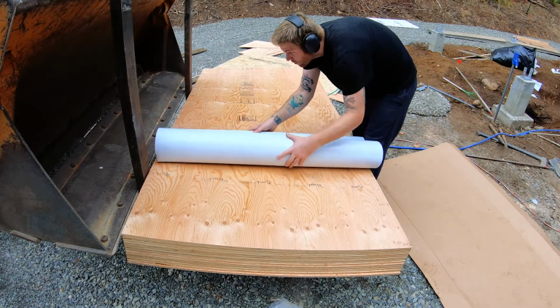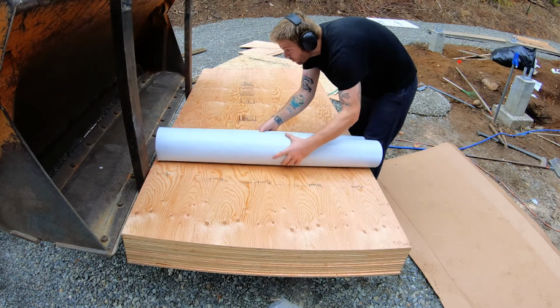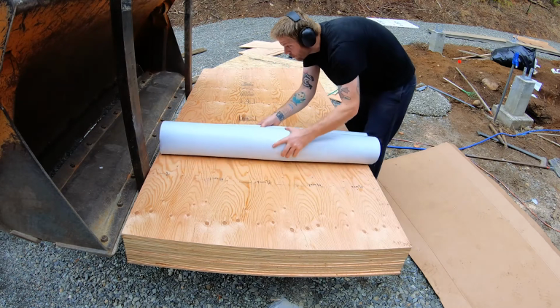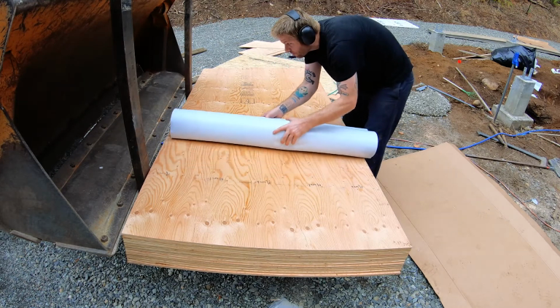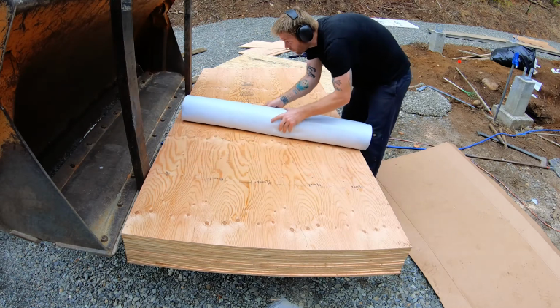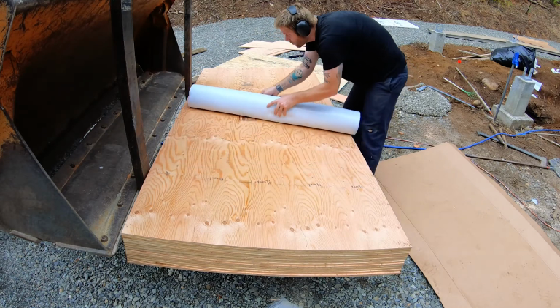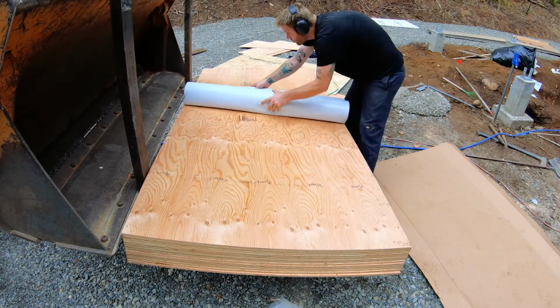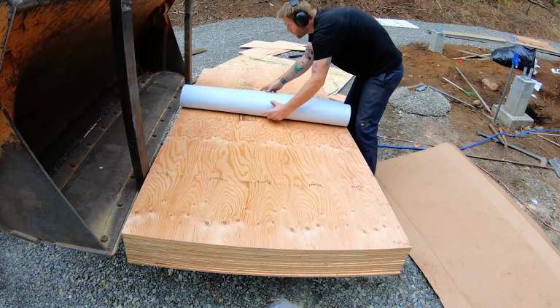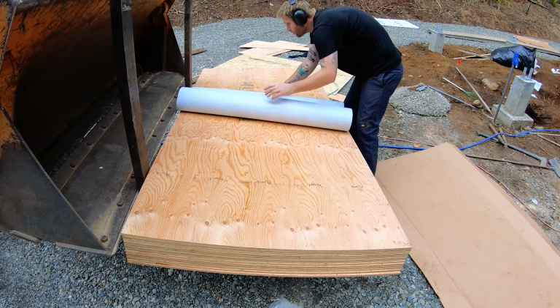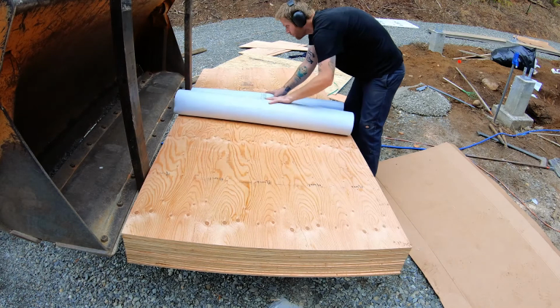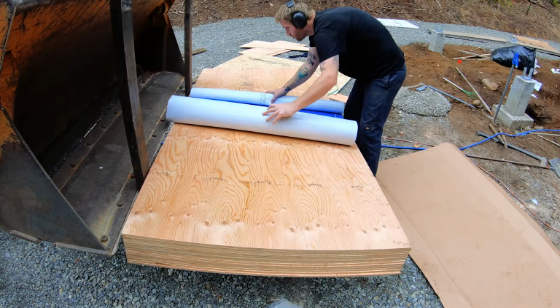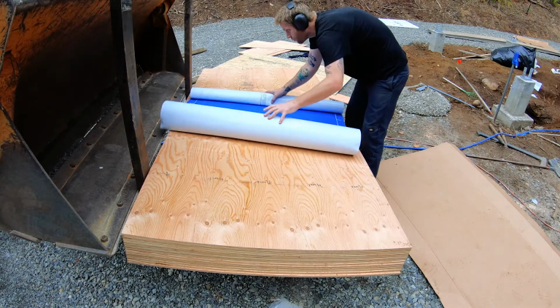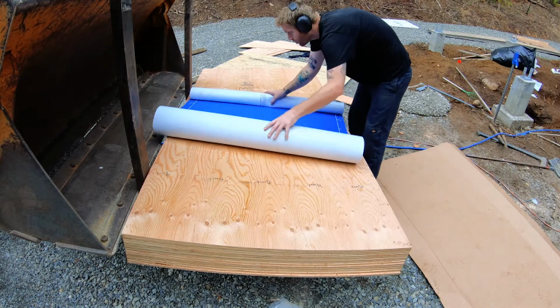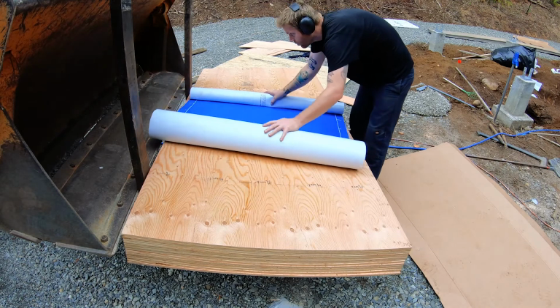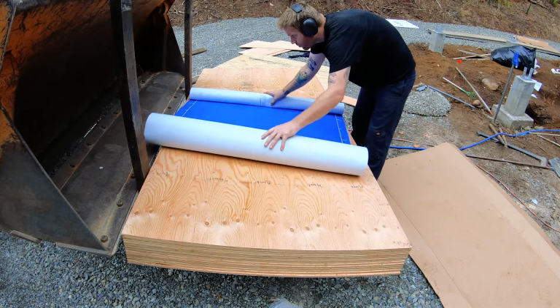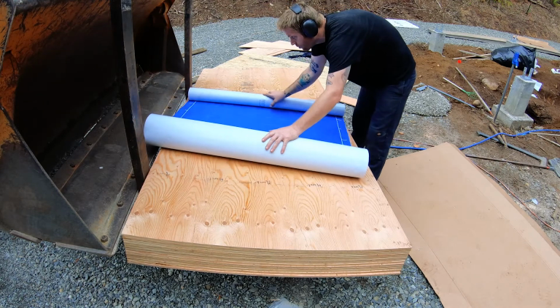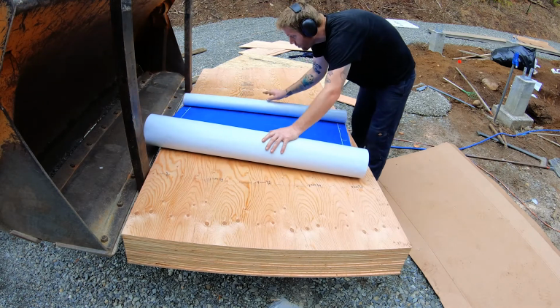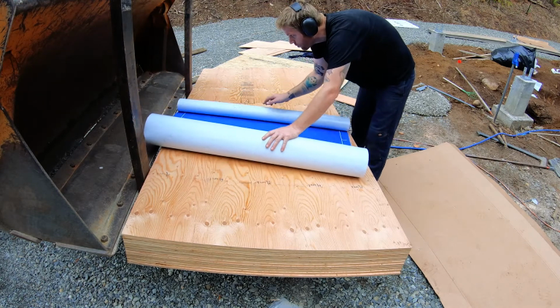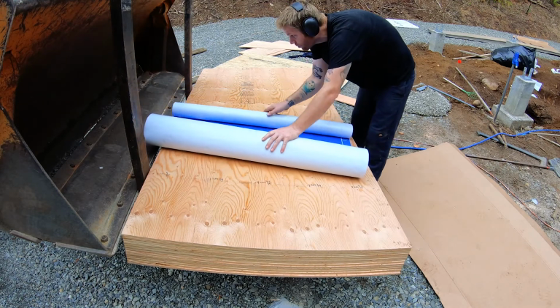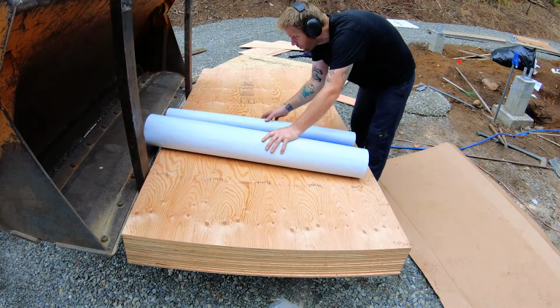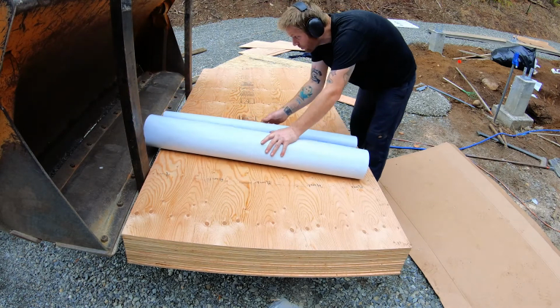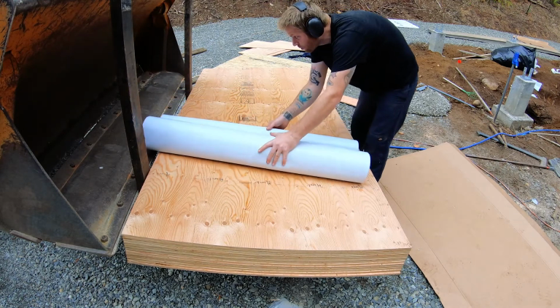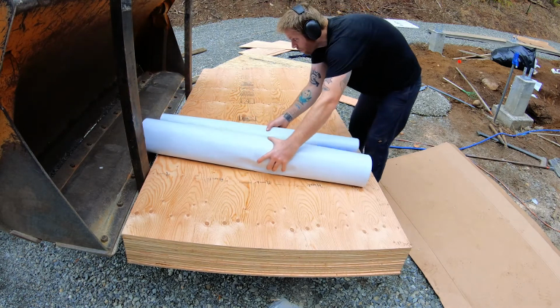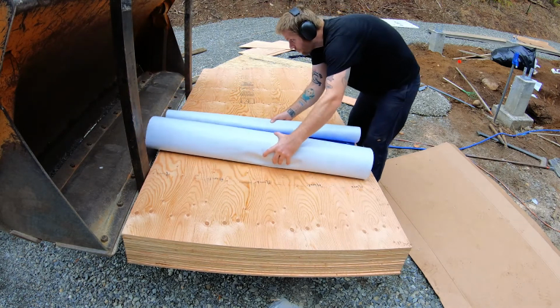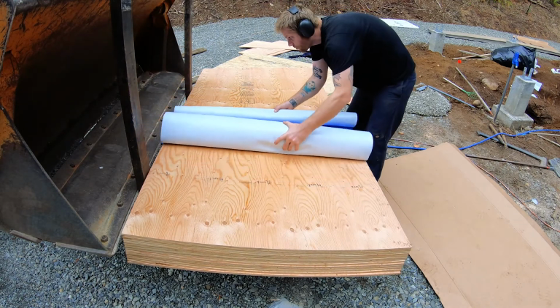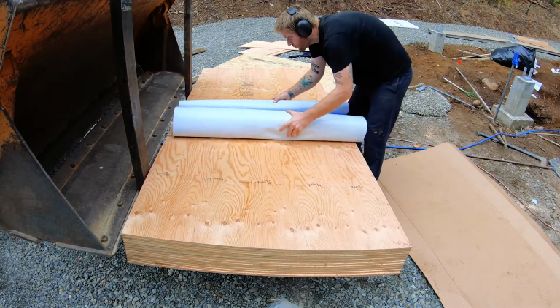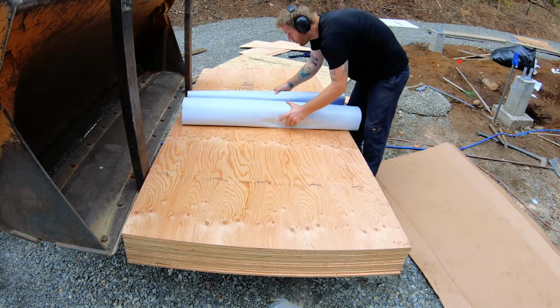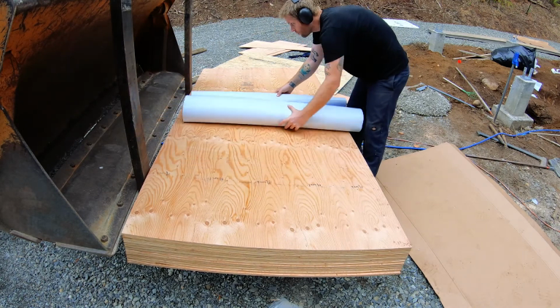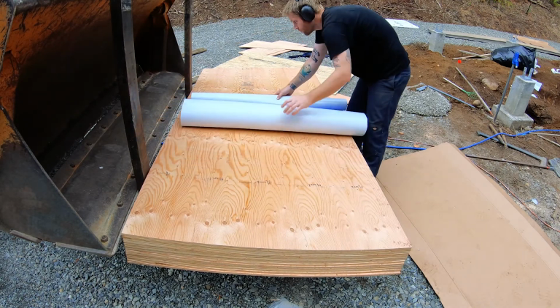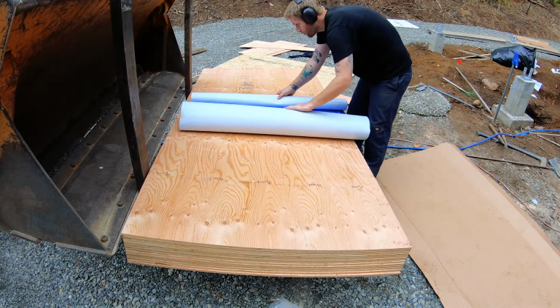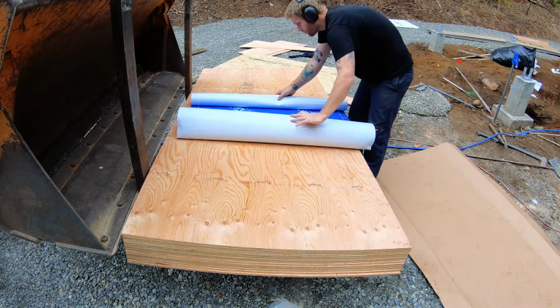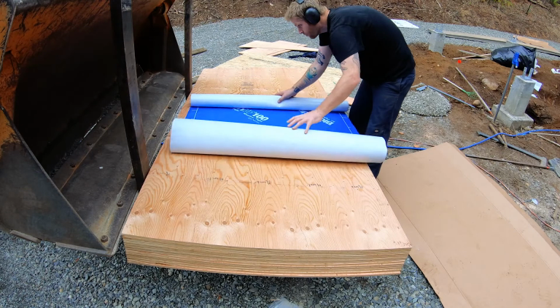The nice thing about blueskin is that it also comes with marks on it, so you can just measure out the length you need without using a tape measure.